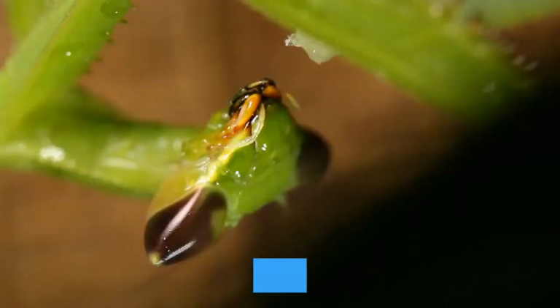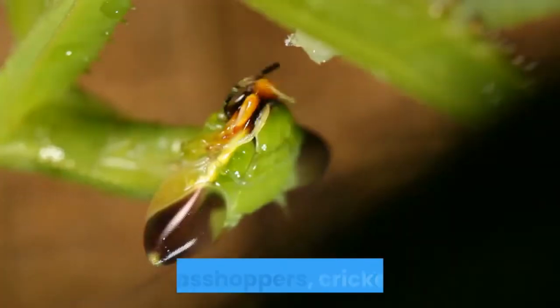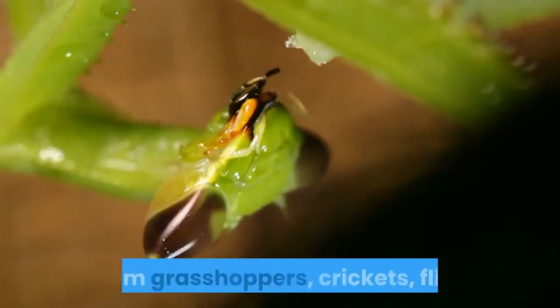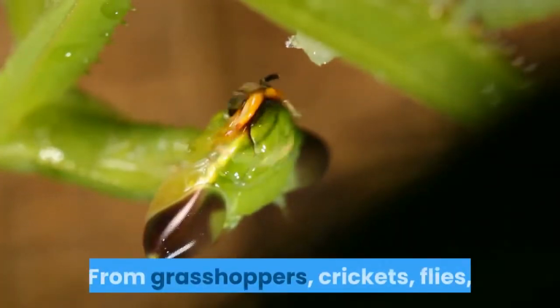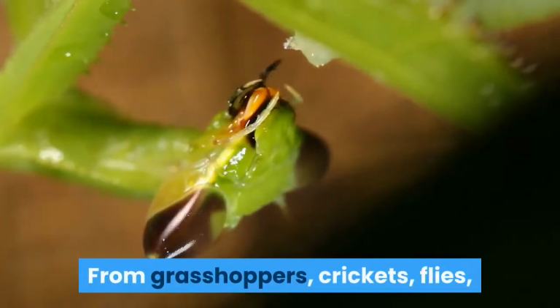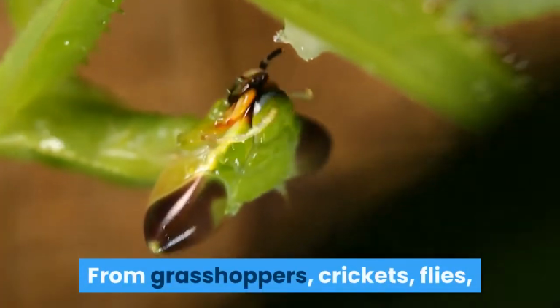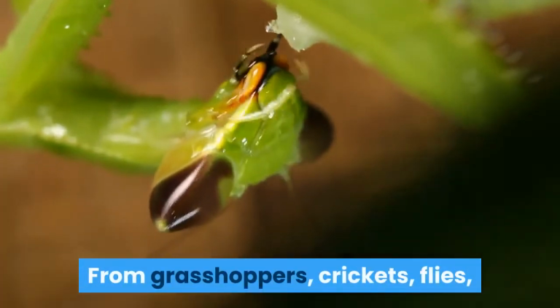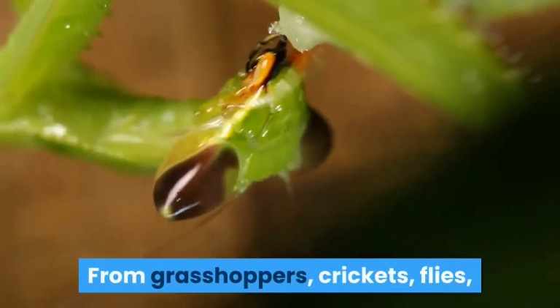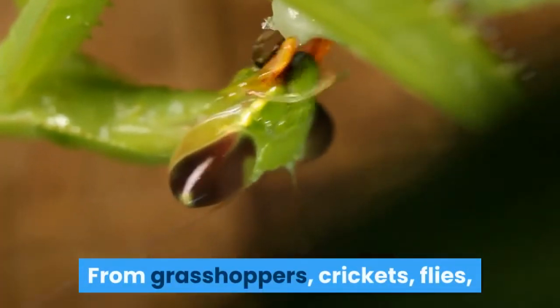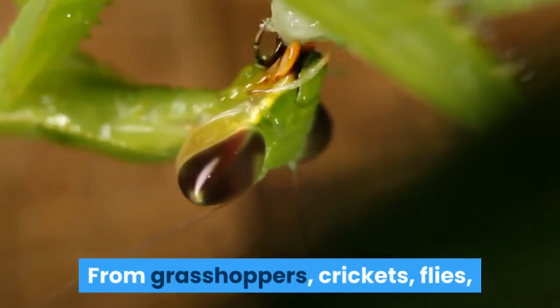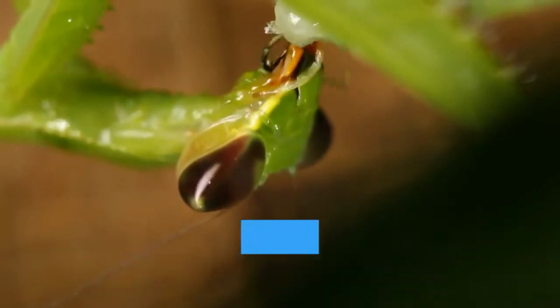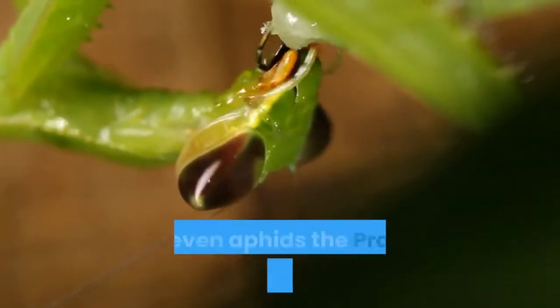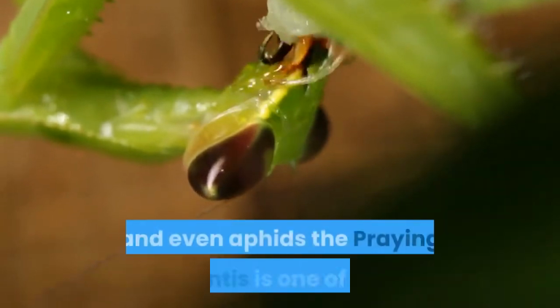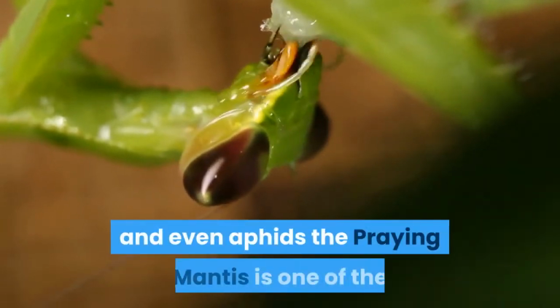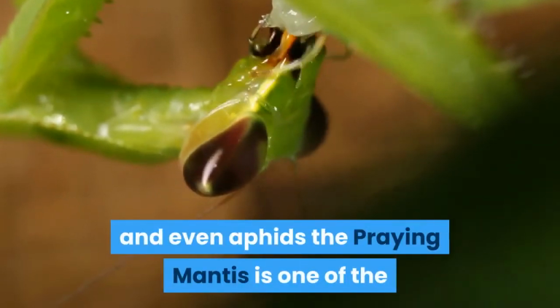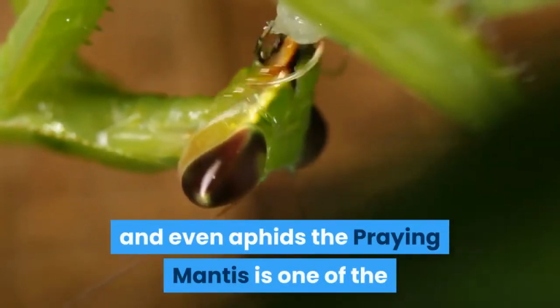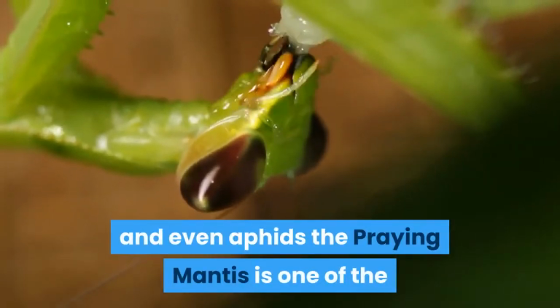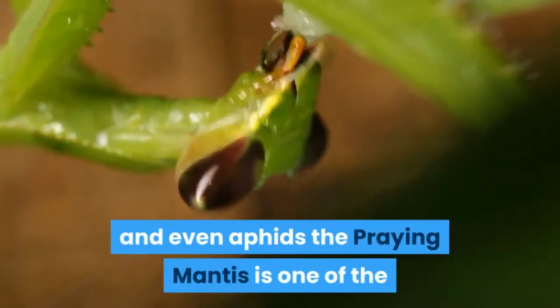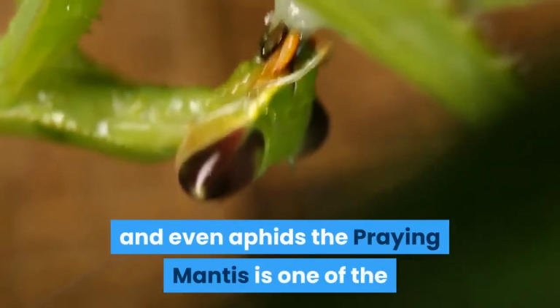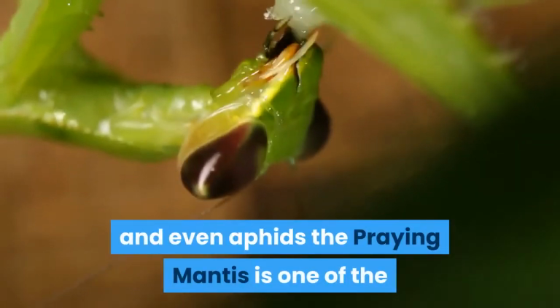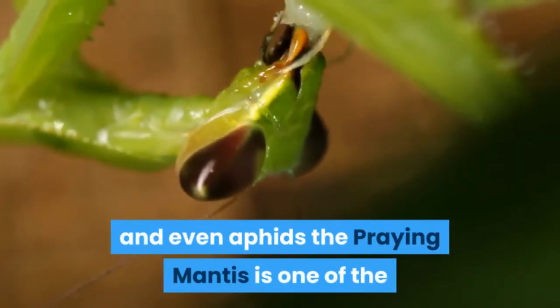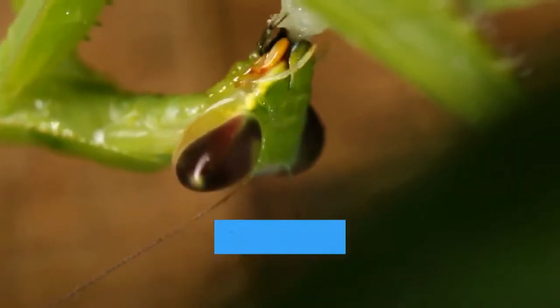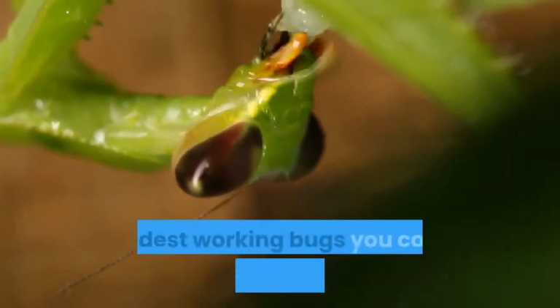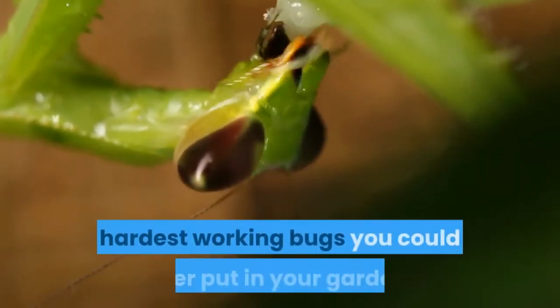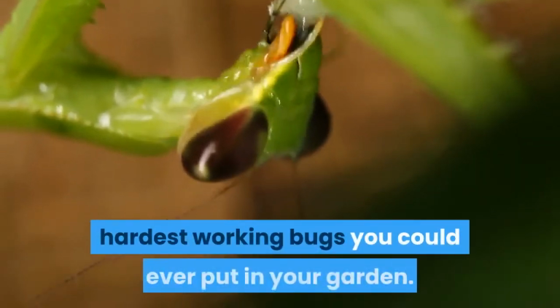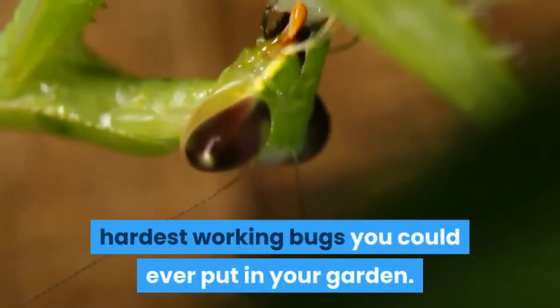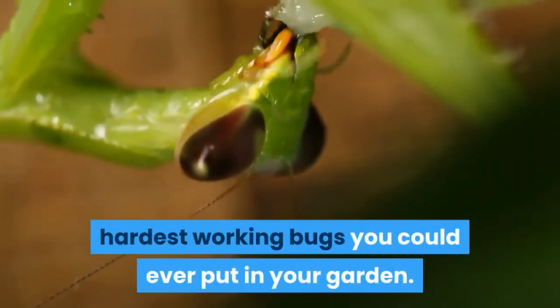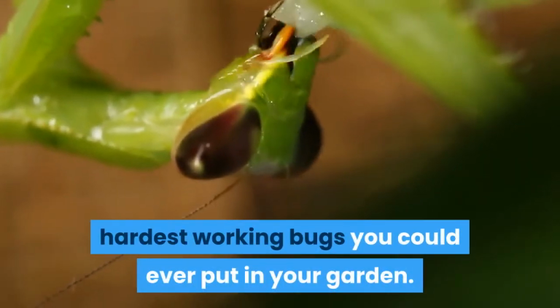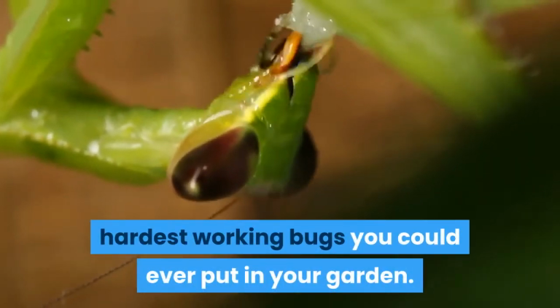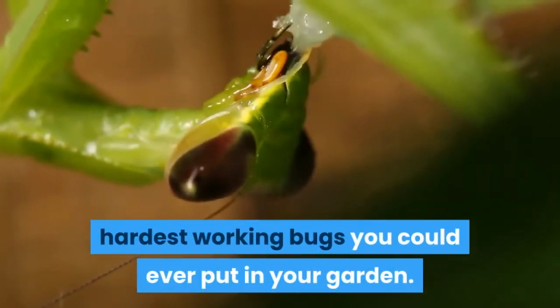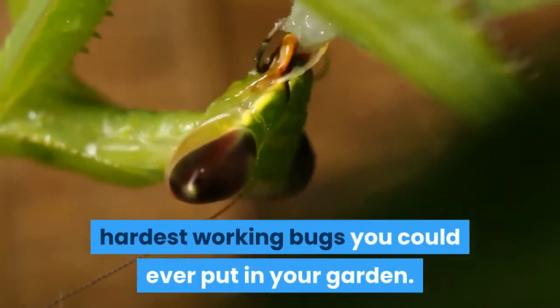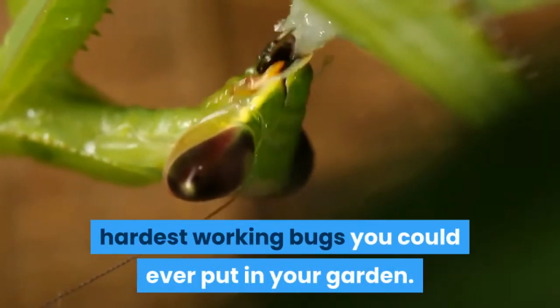From grasshoppers, crickets, flies, and even aphids, the praying mantis is one of the hardest working bugs you could ever put in your garden.